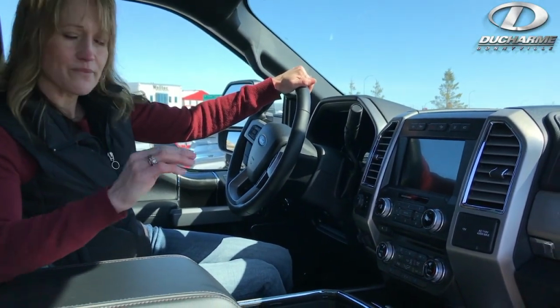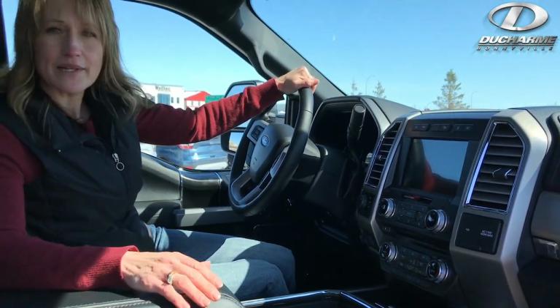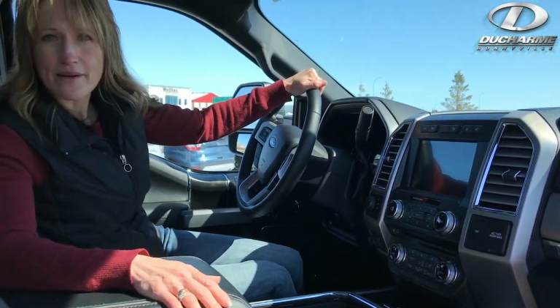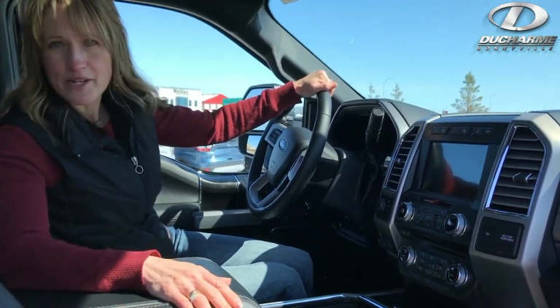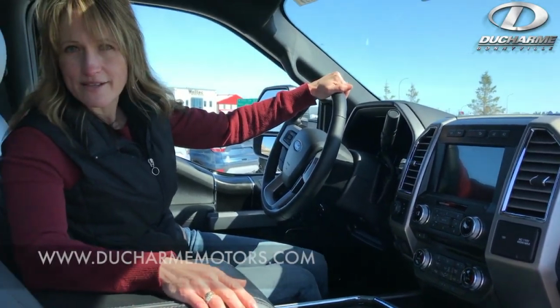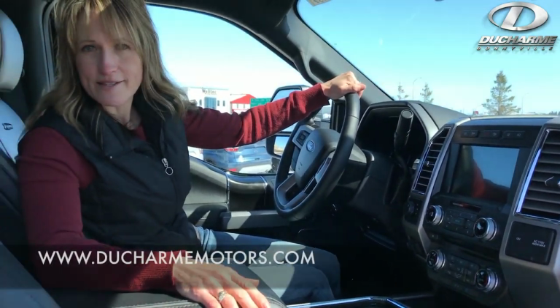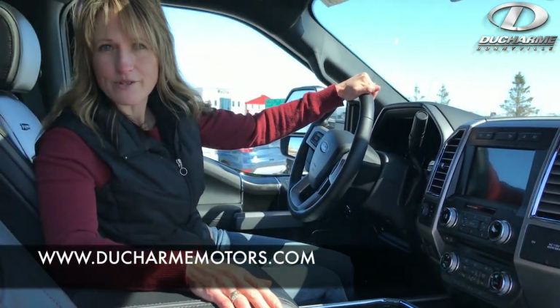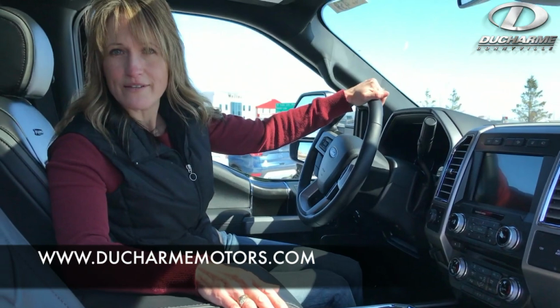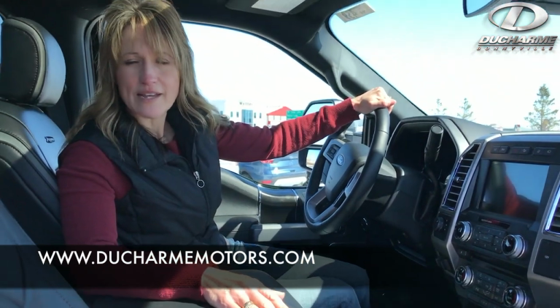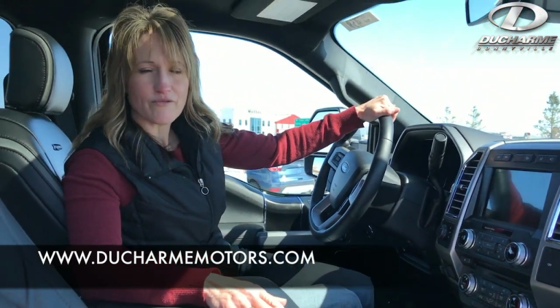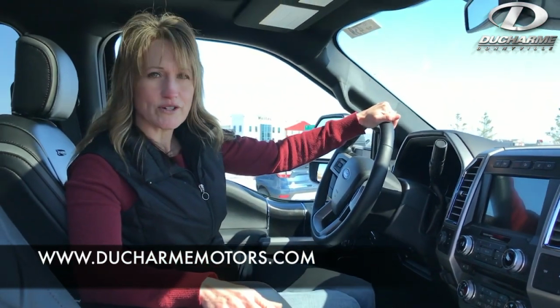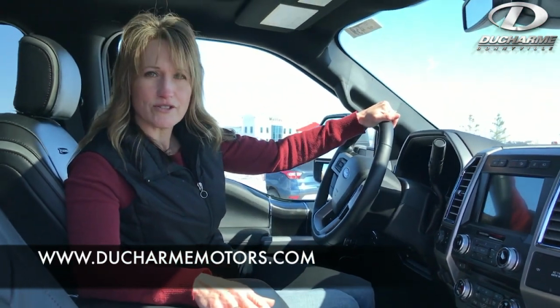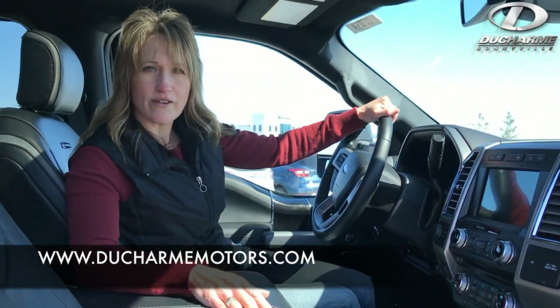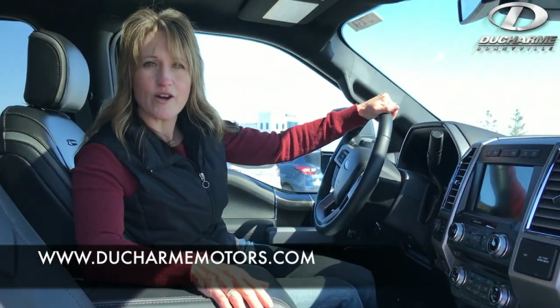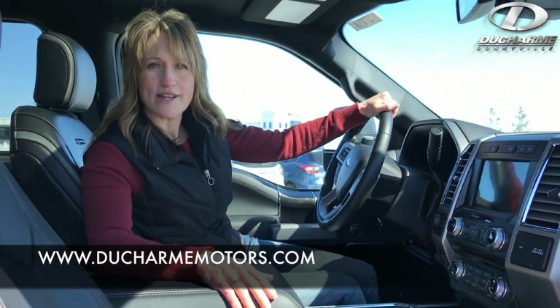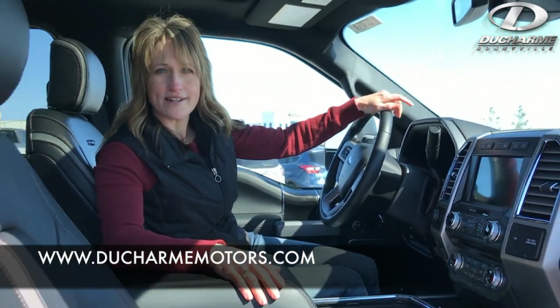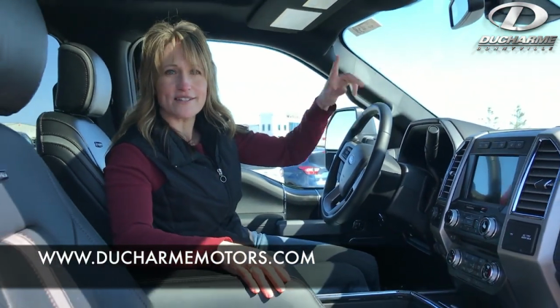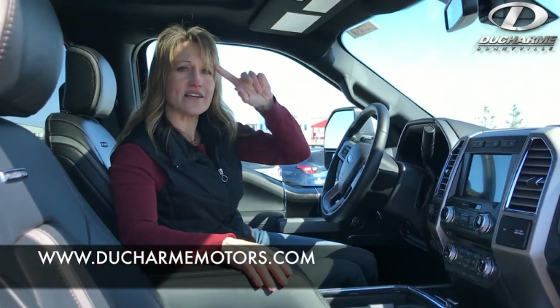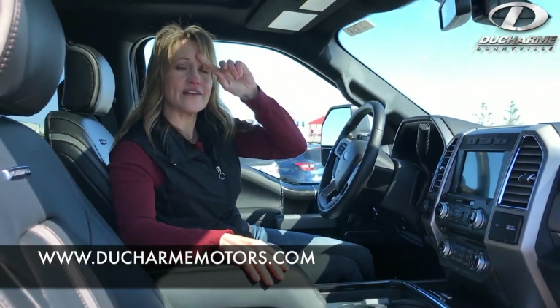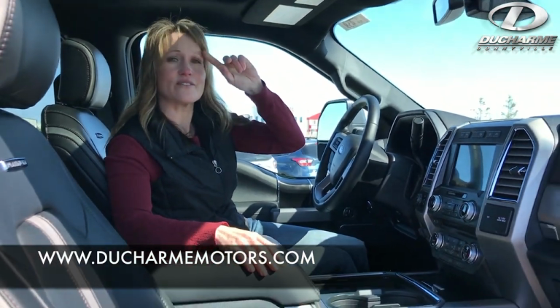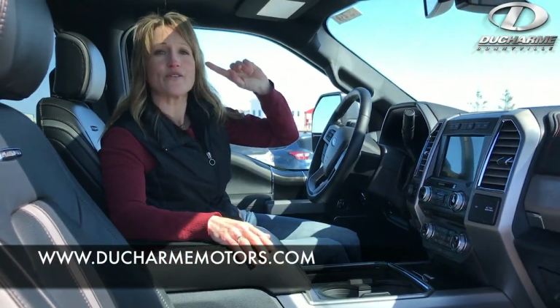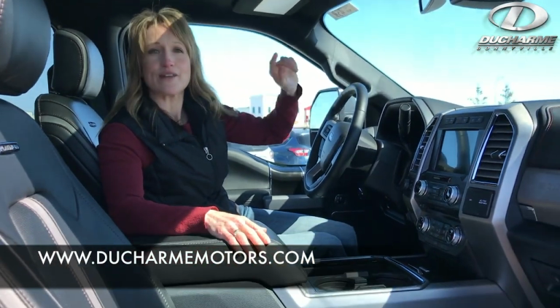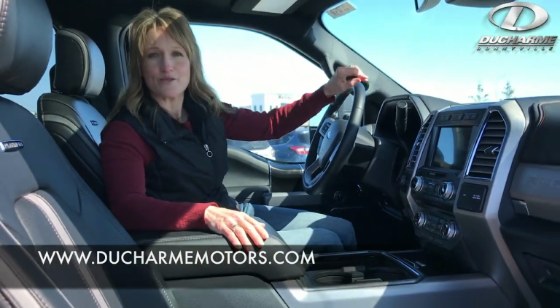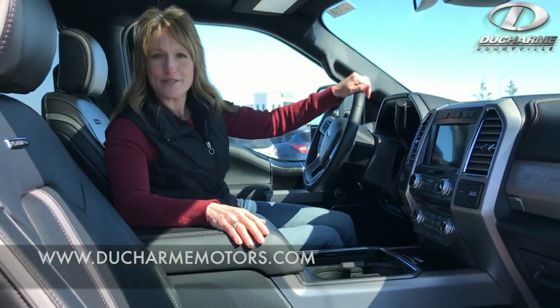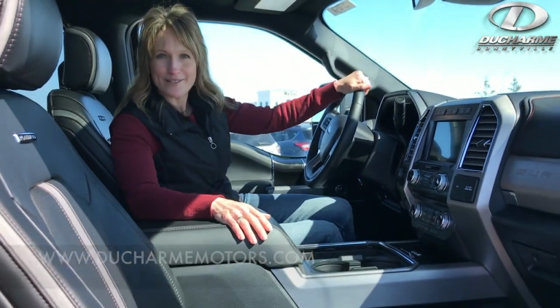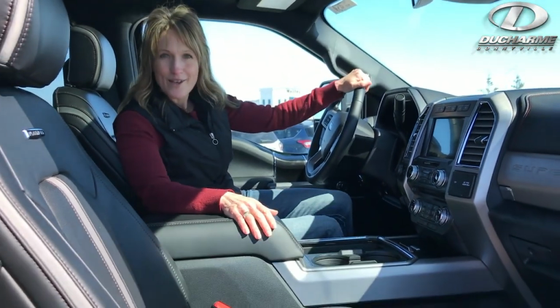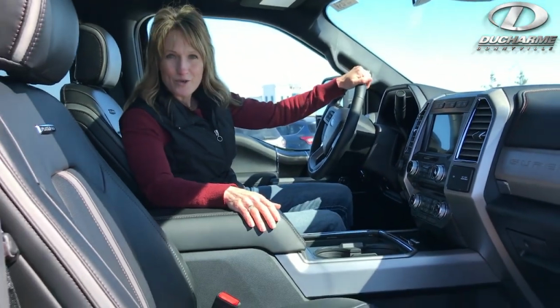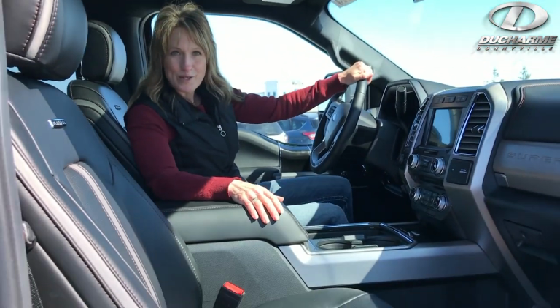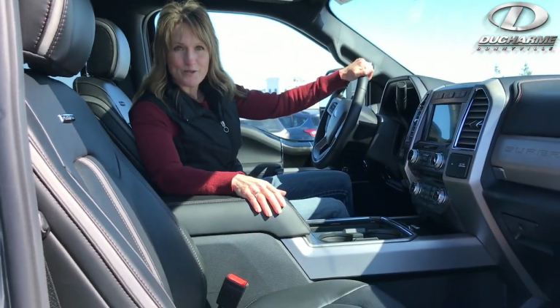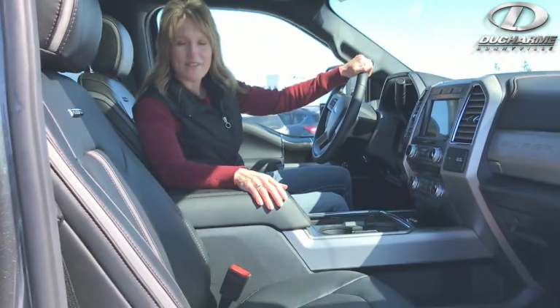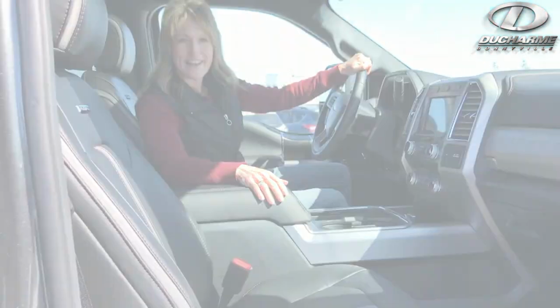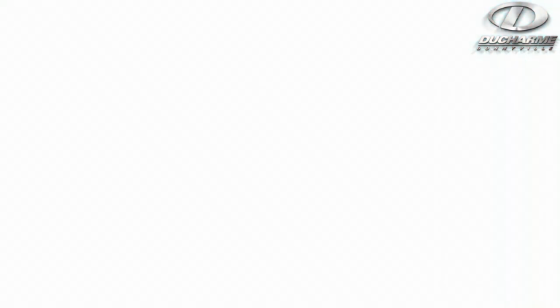Please come check this out. Take it for a test drive. Contact us at 780-826-3278.